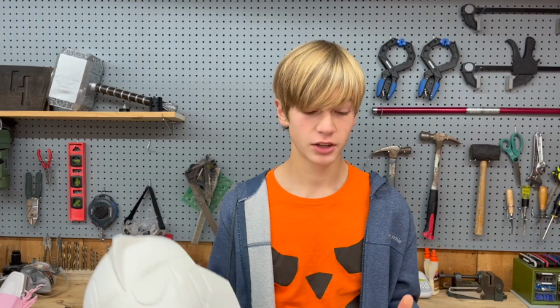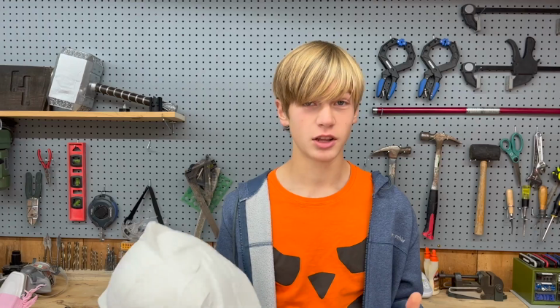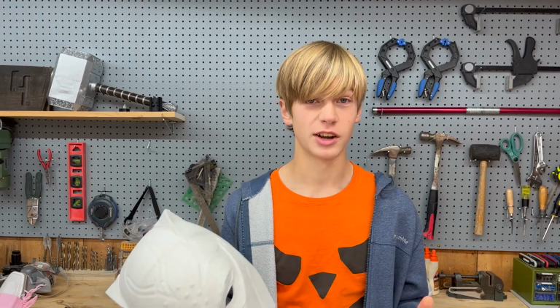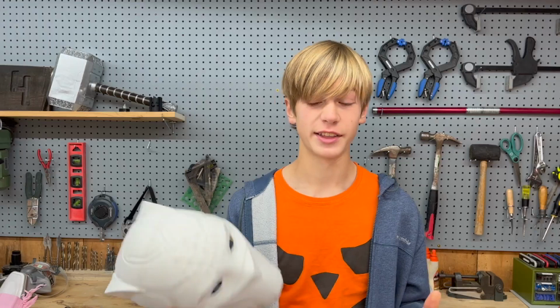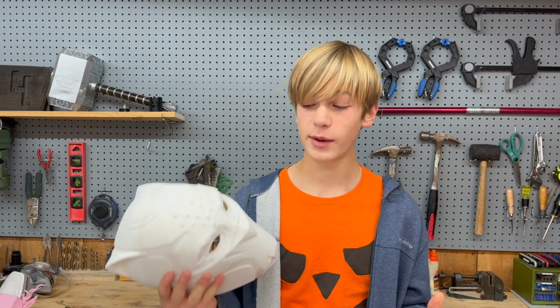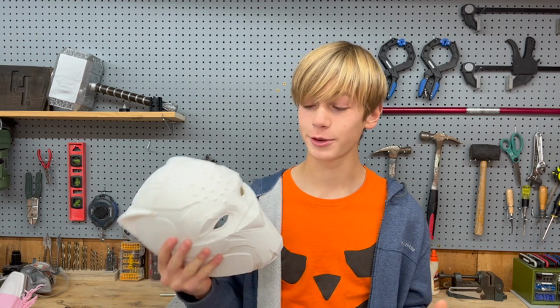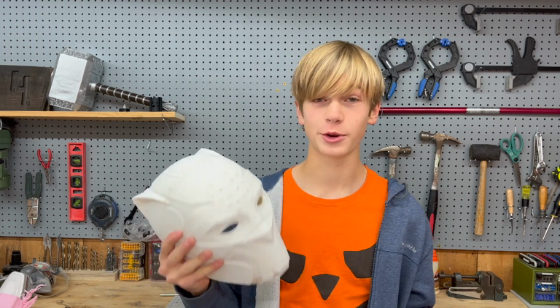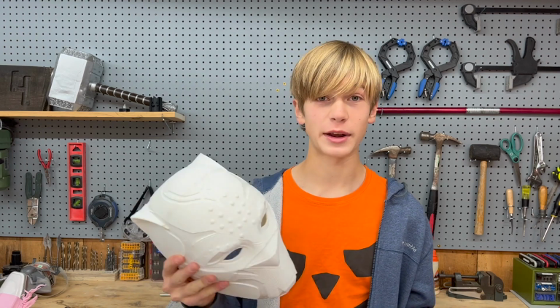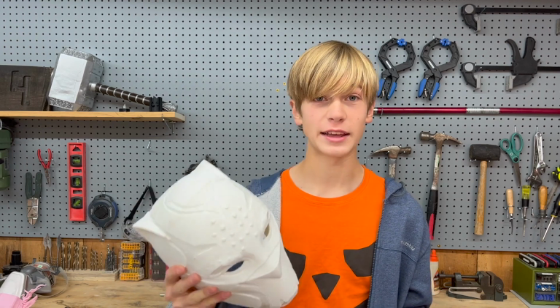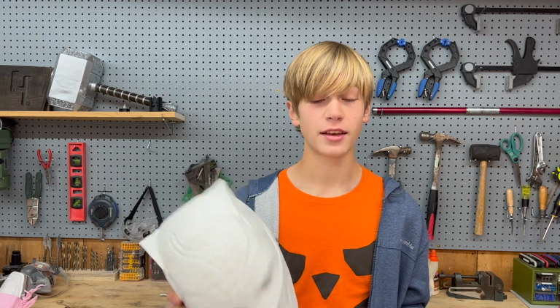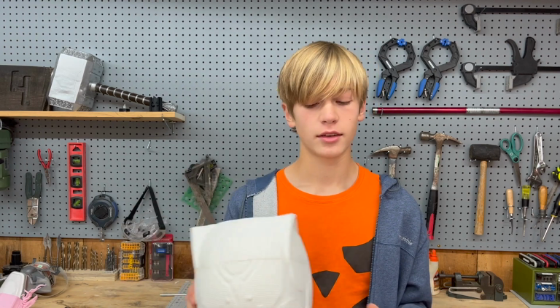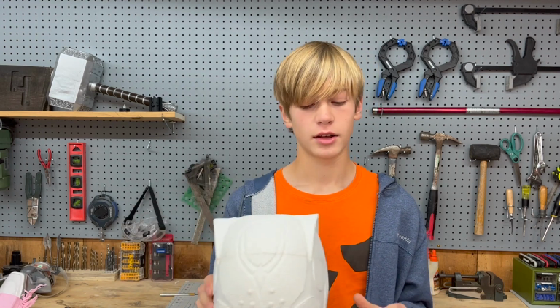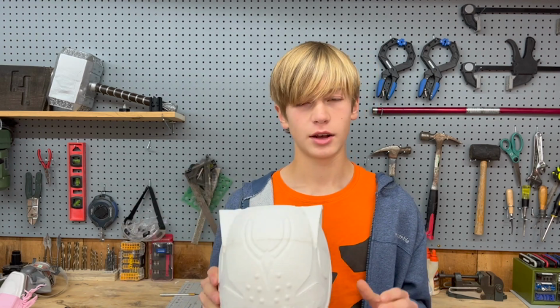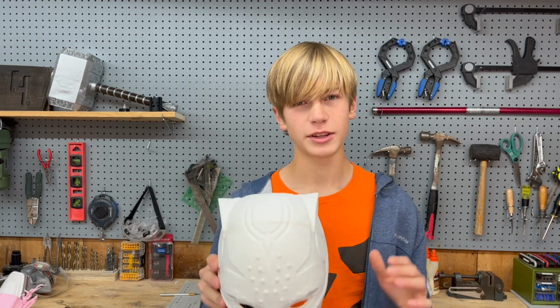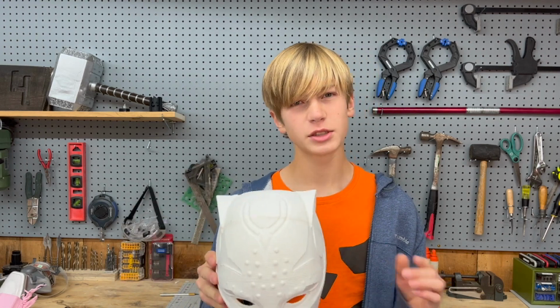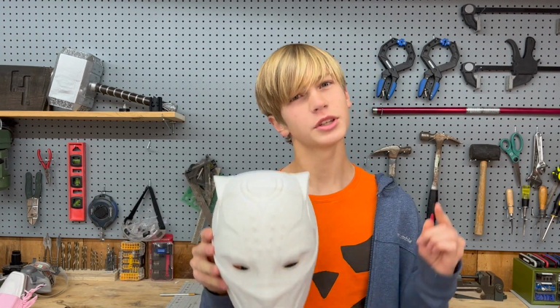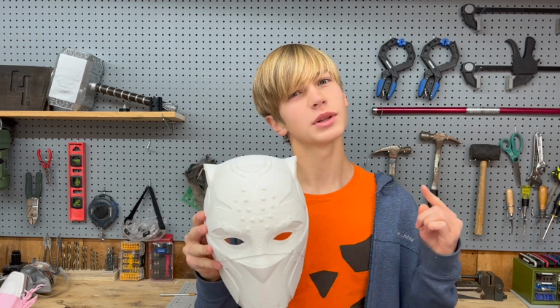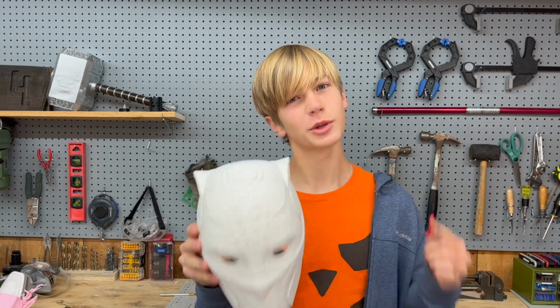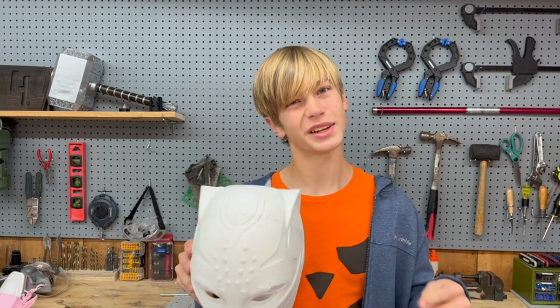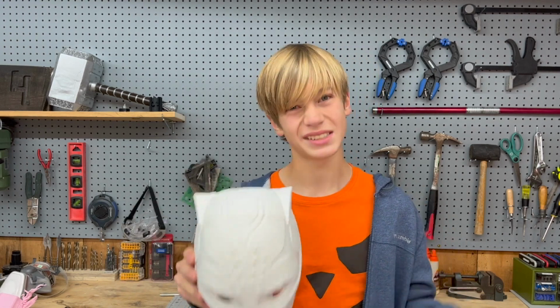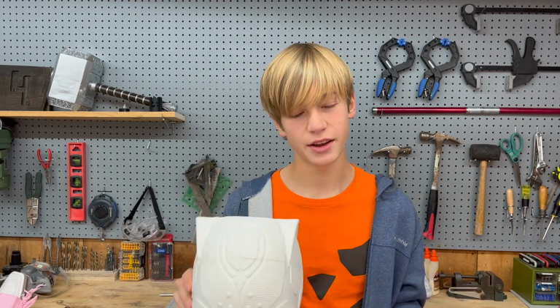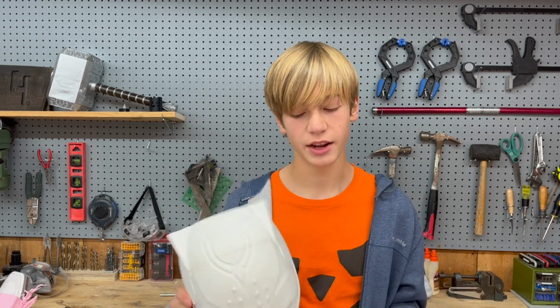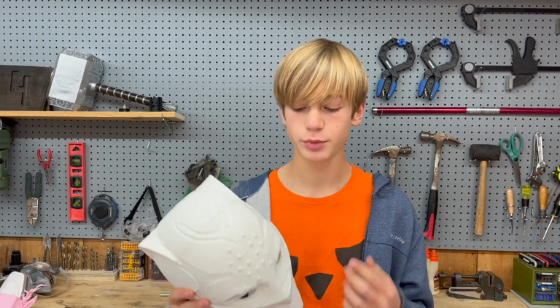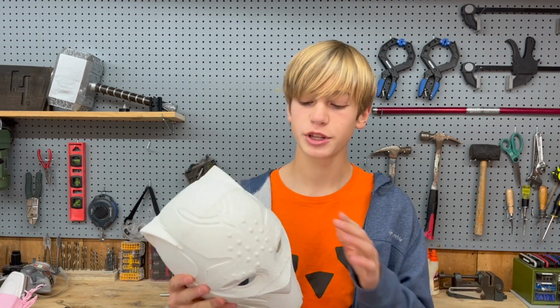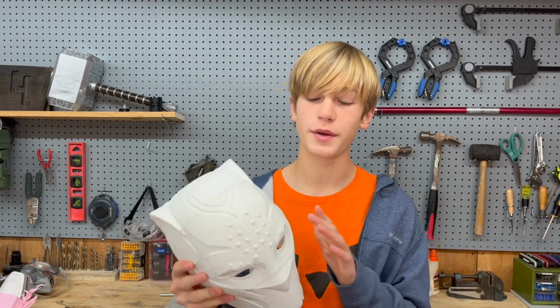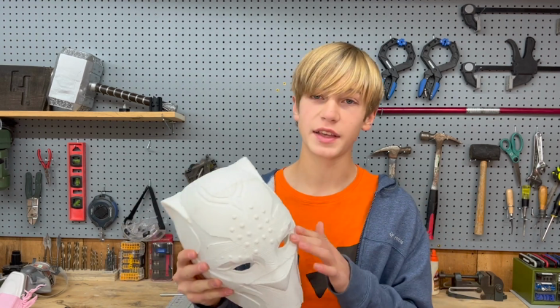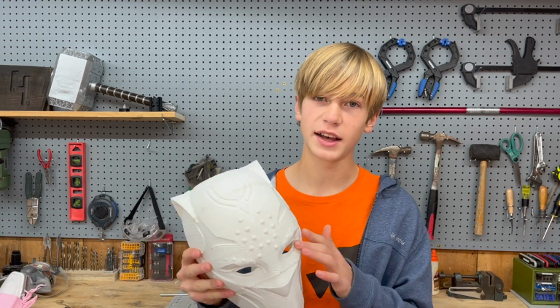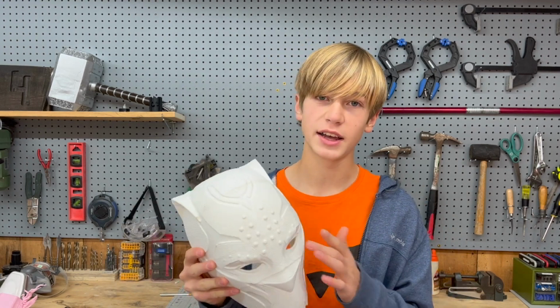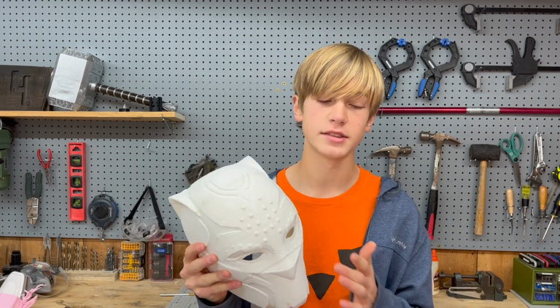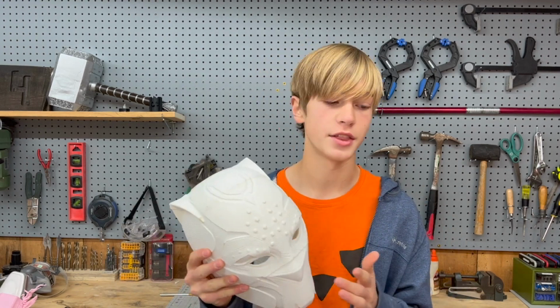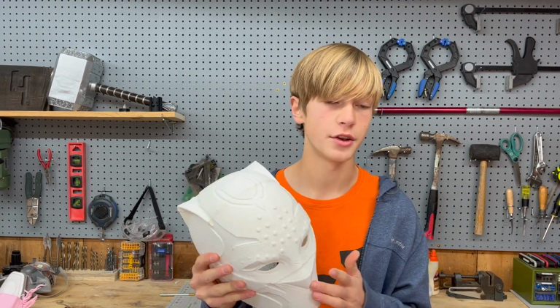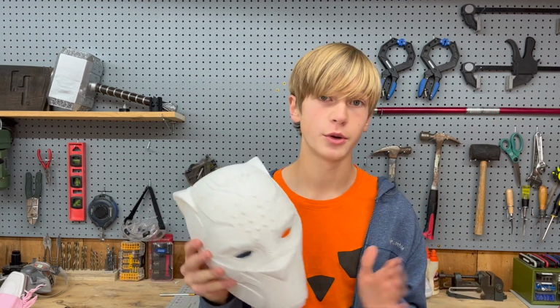All right, that worked great. But I still want to do a little bit of sanding, especially around the eyes and the nose.